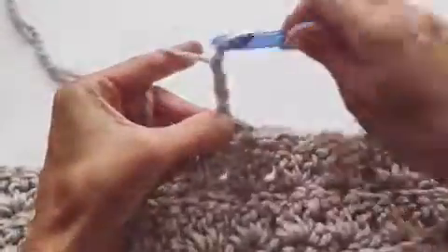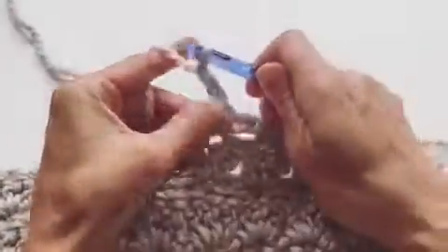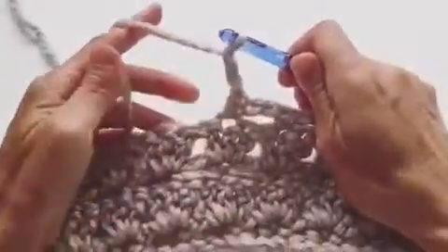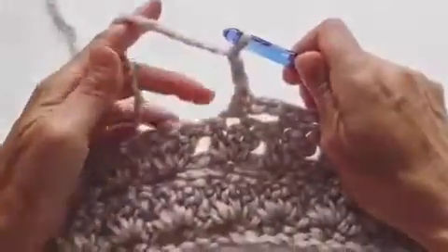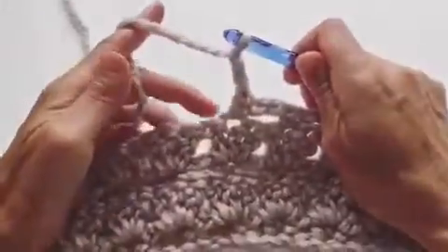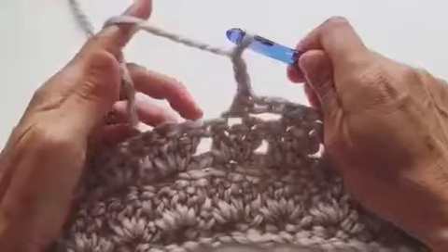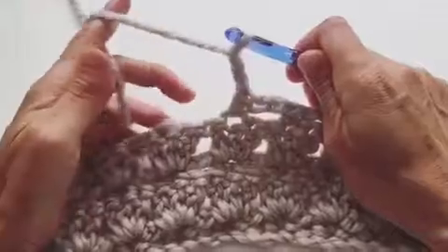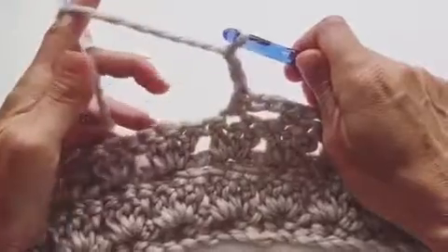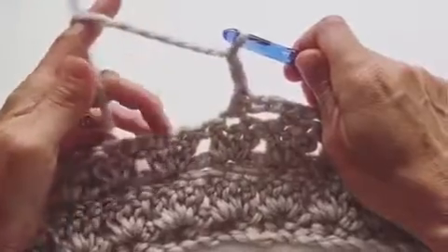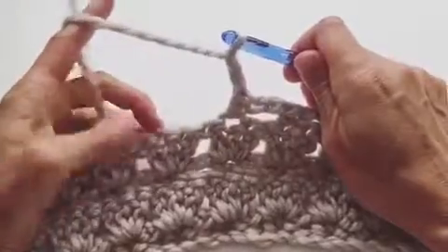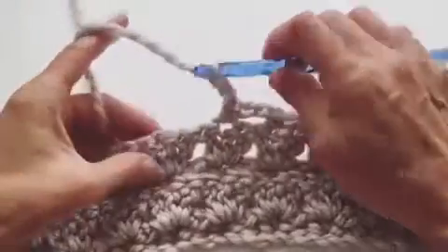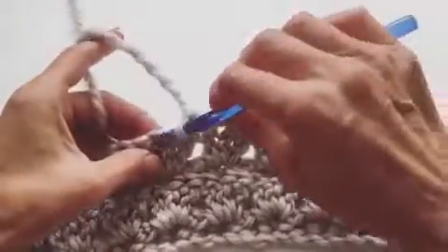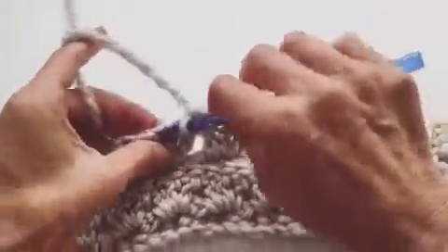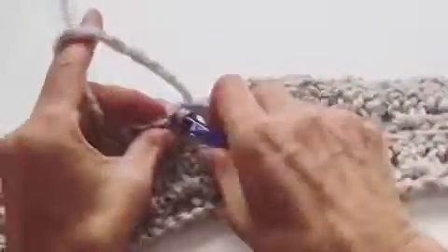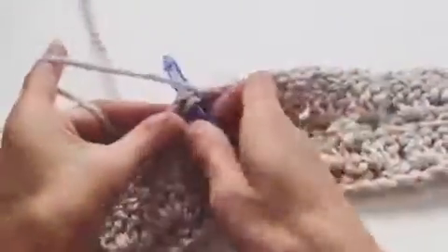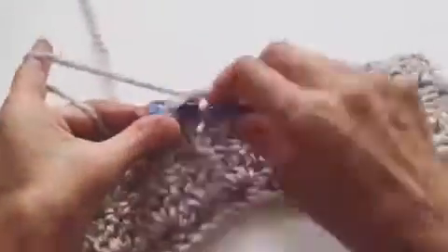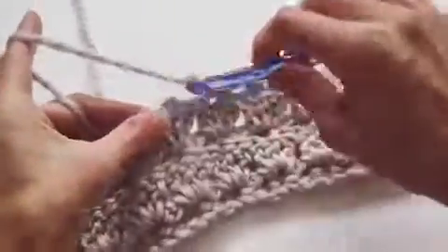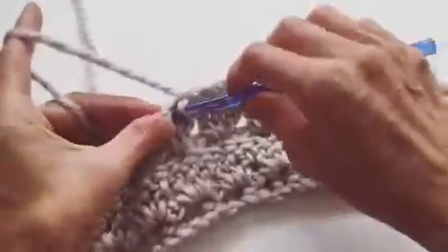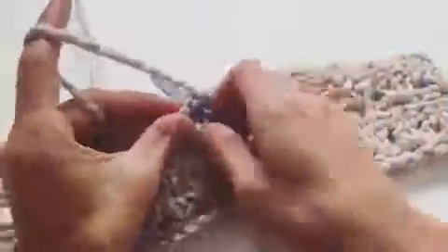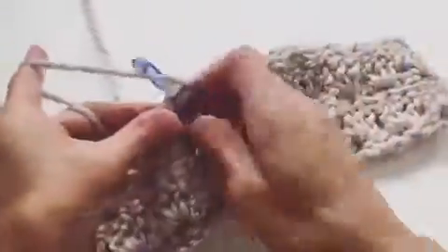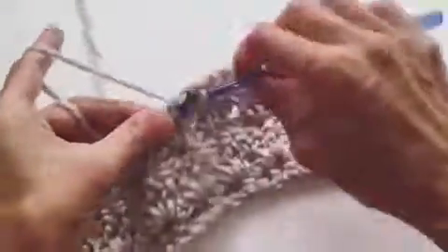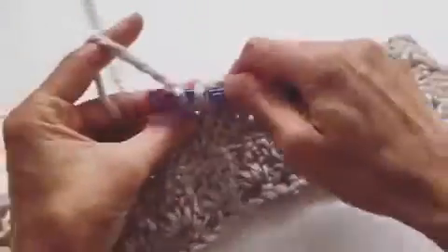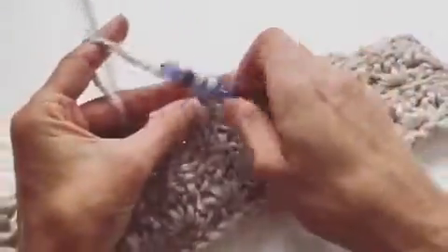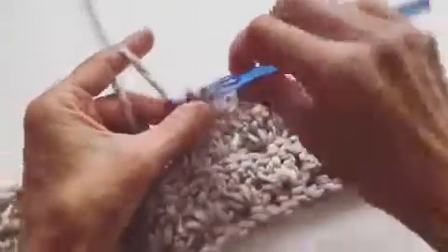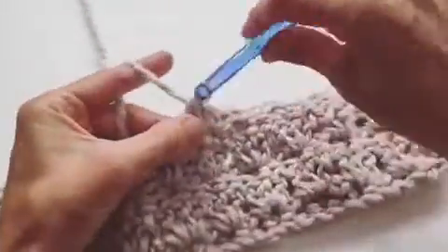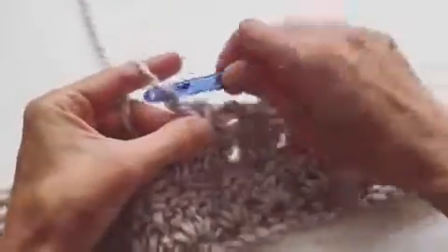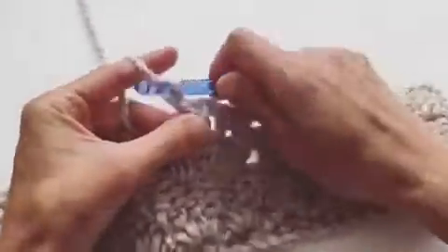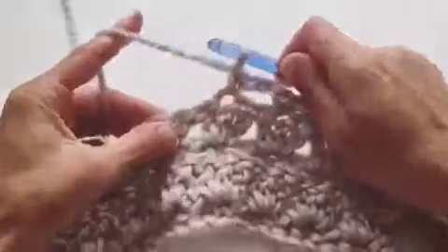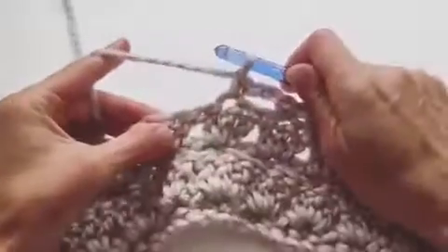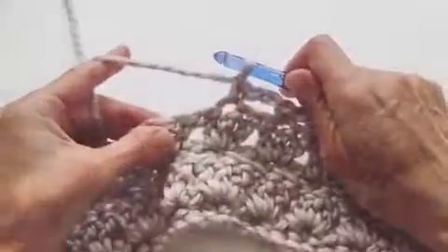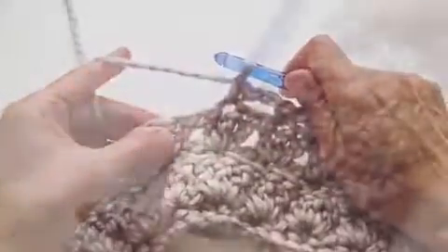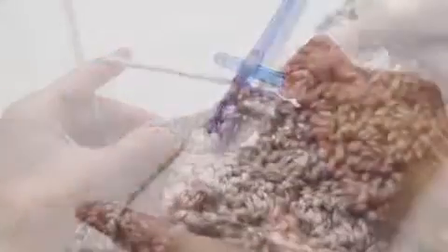Two chains, count over two, and a single crochet. That's for Row 1.